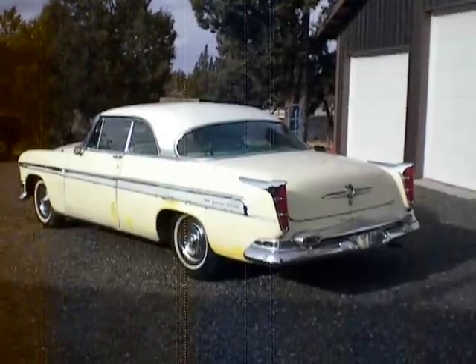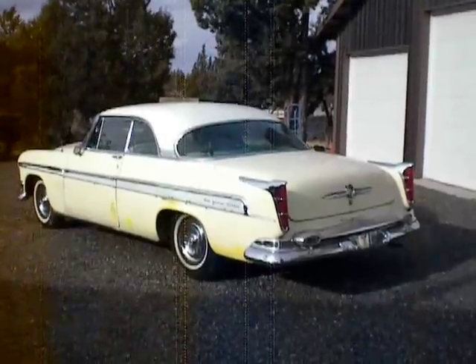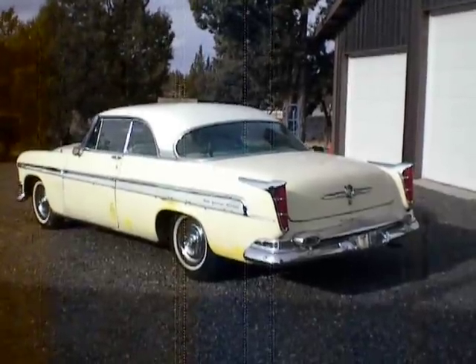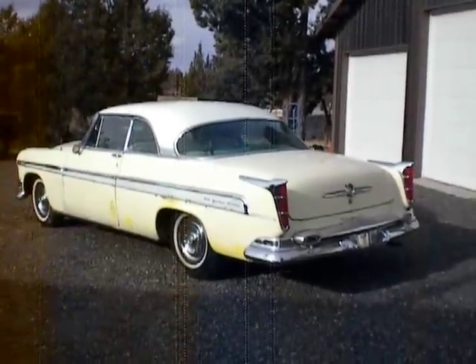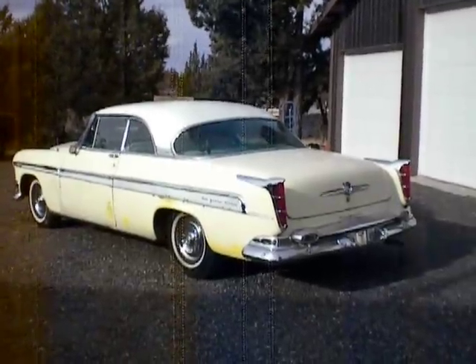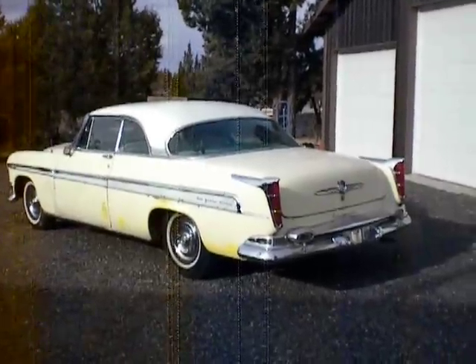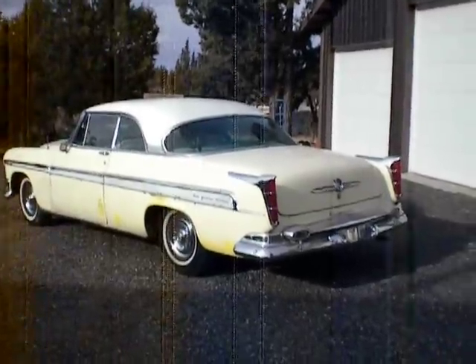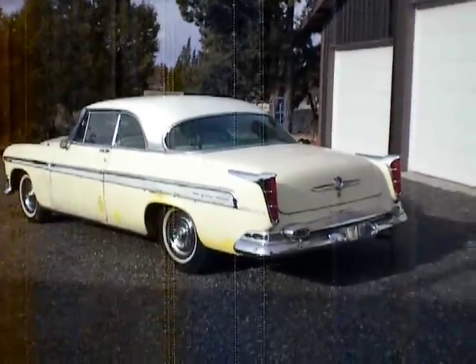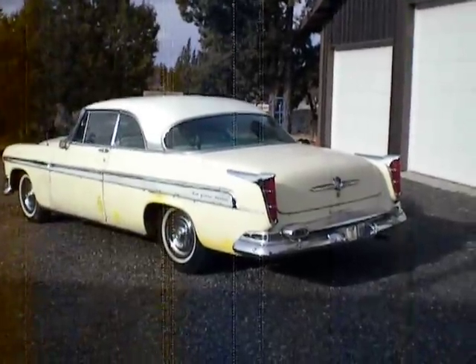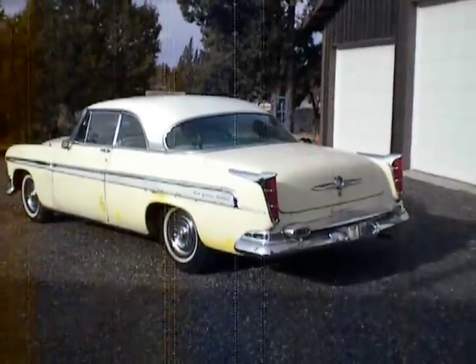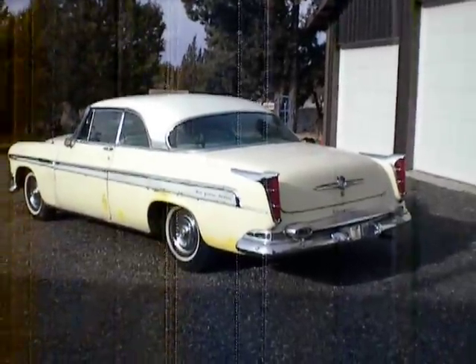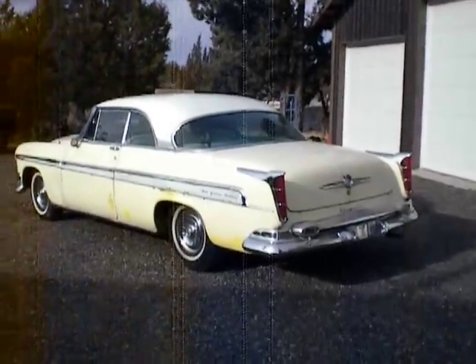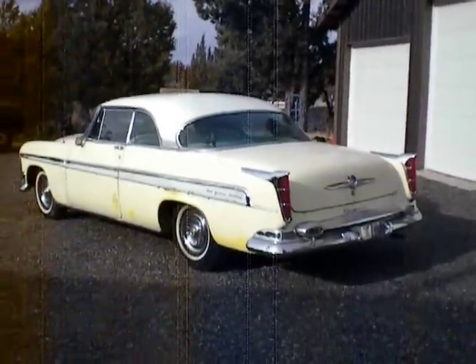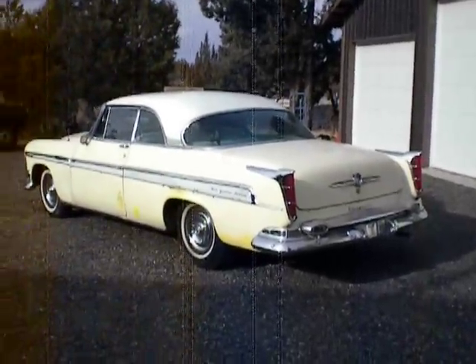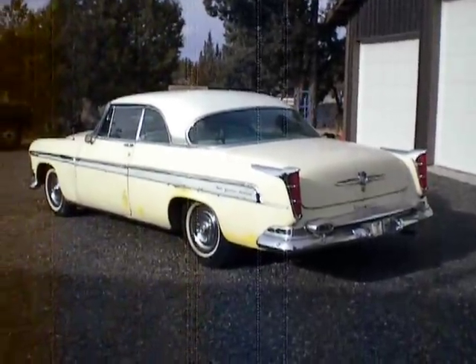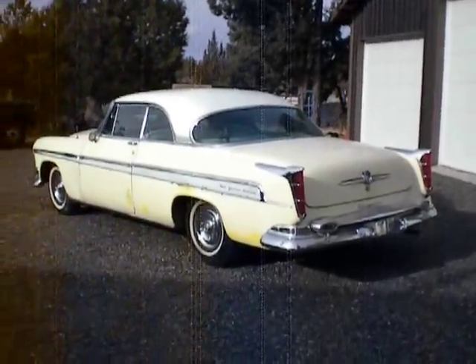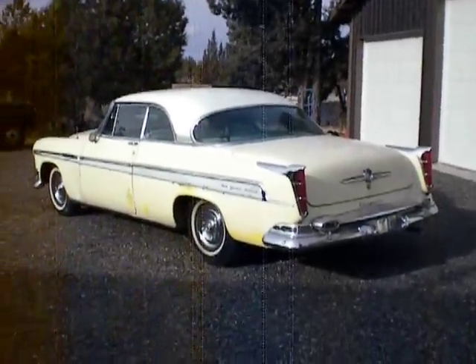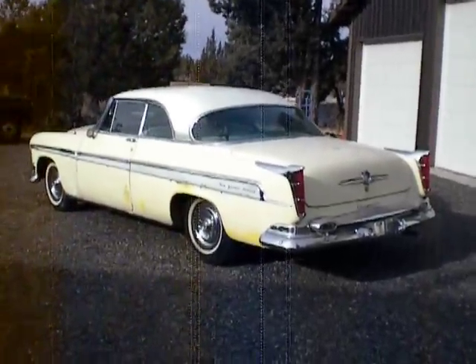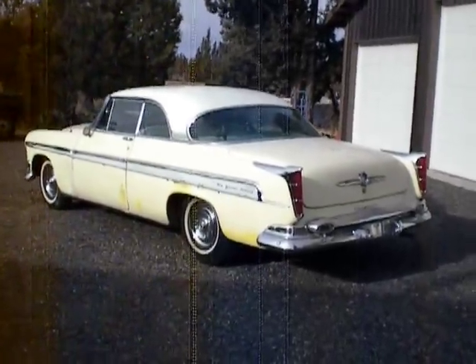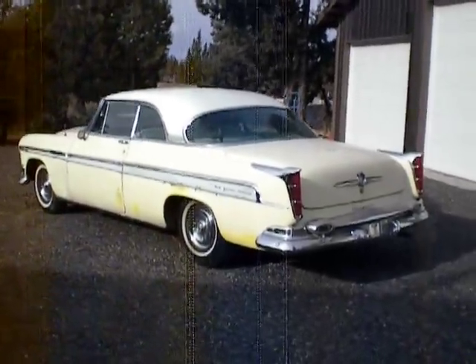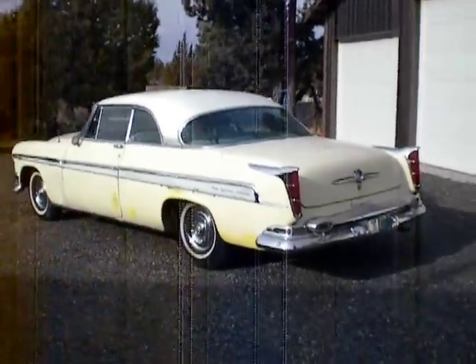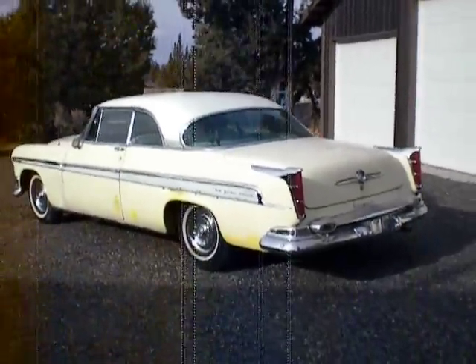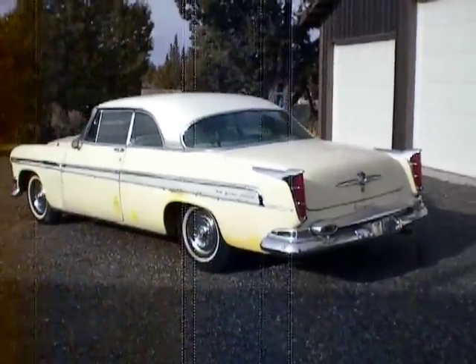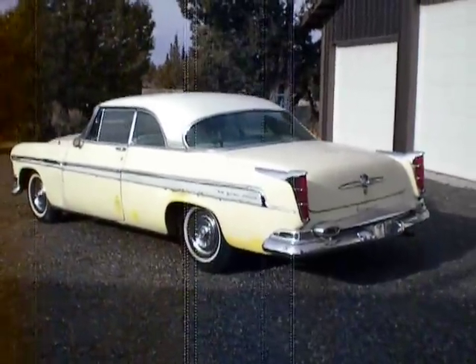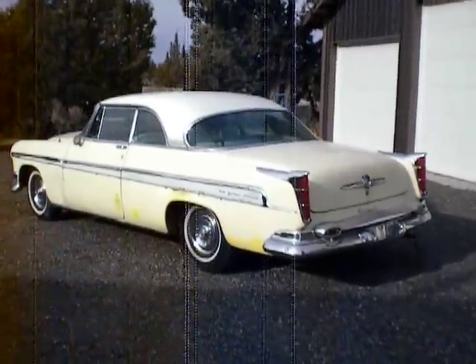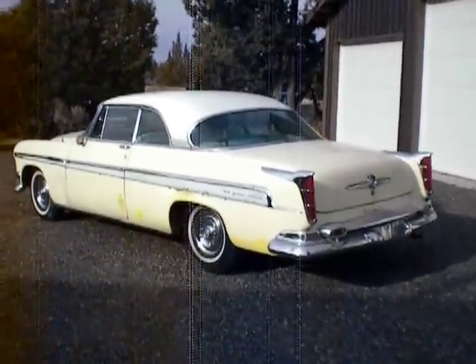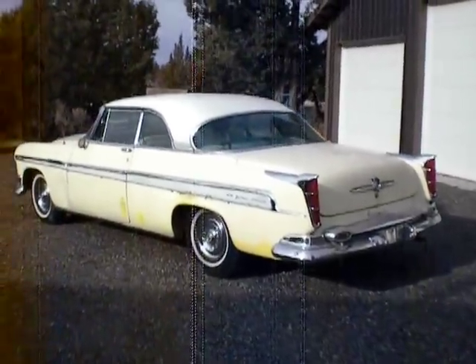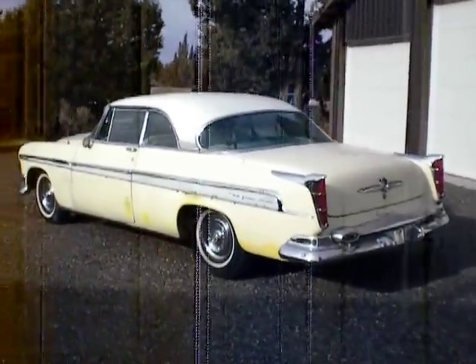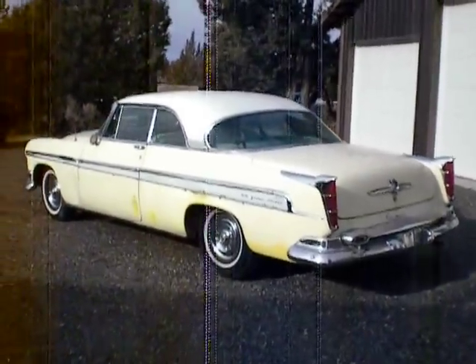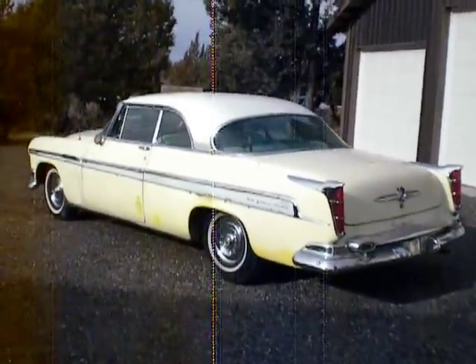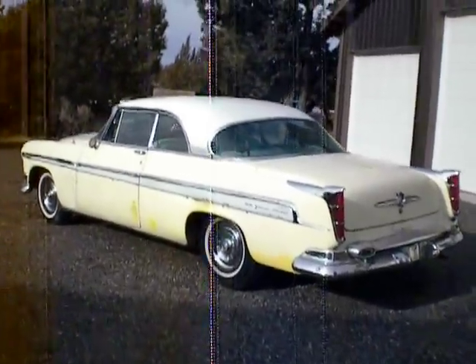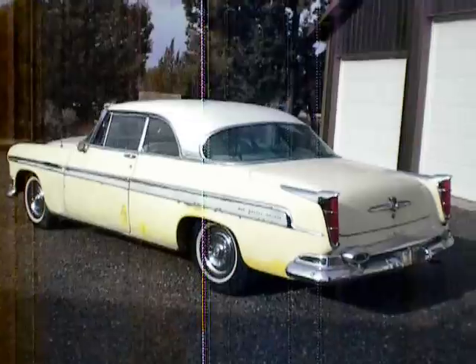Here she is, a '55 New Yorker. We've had this car a long time — it's been in dry storage.